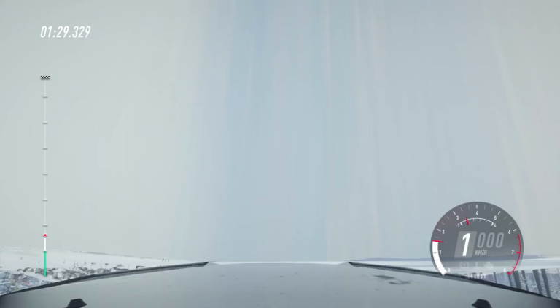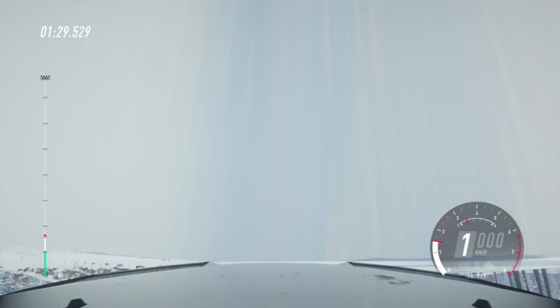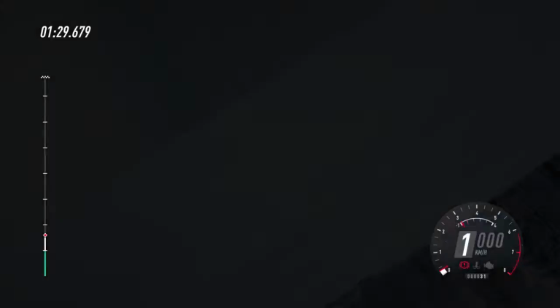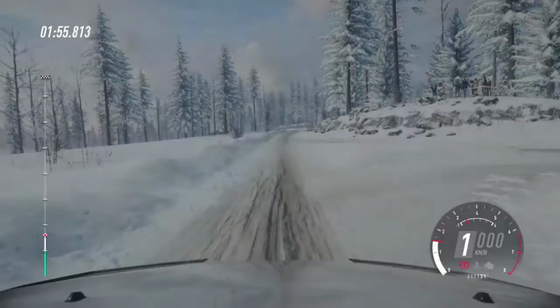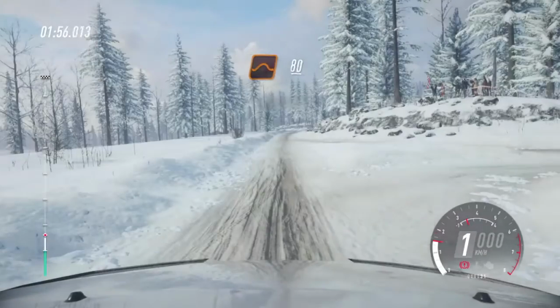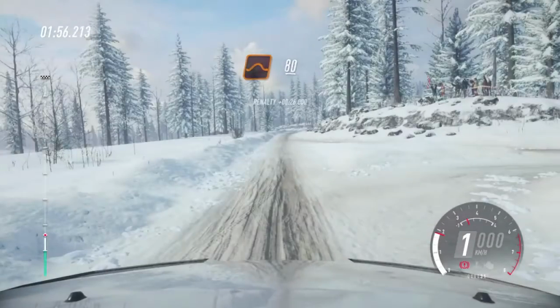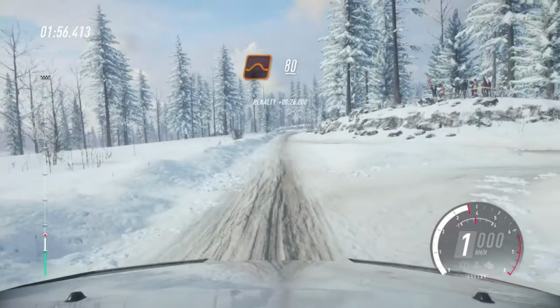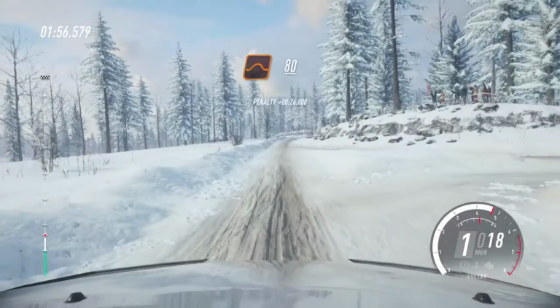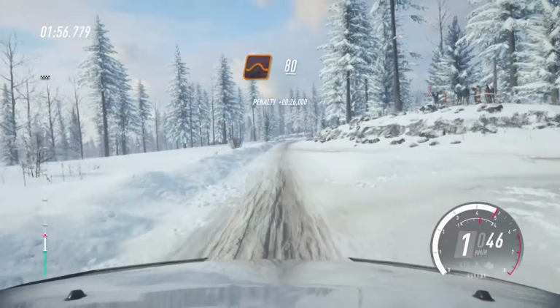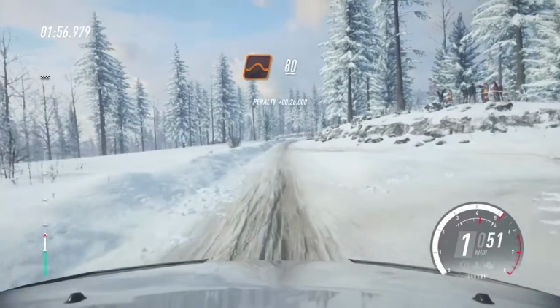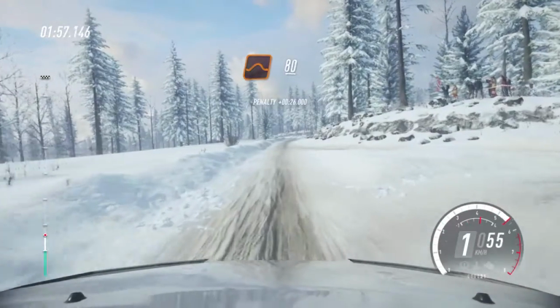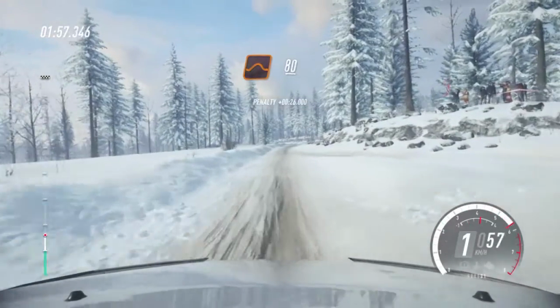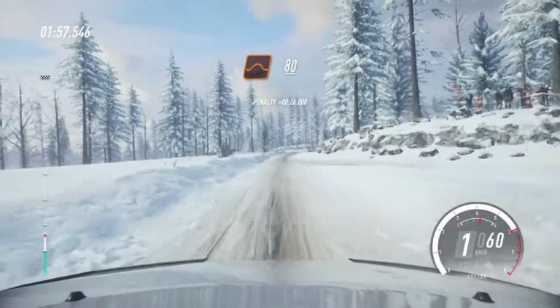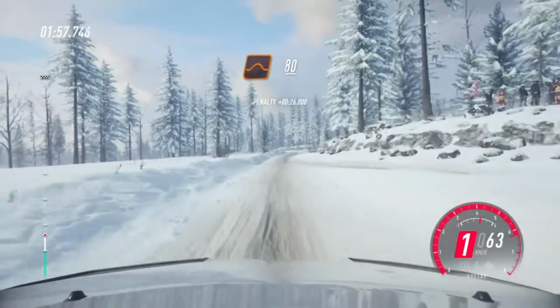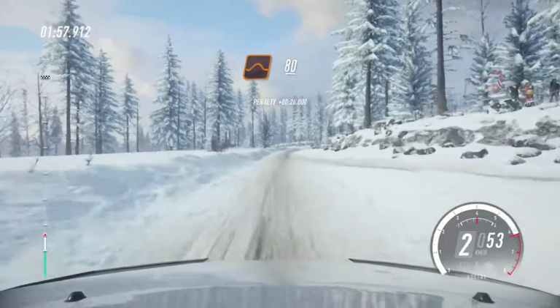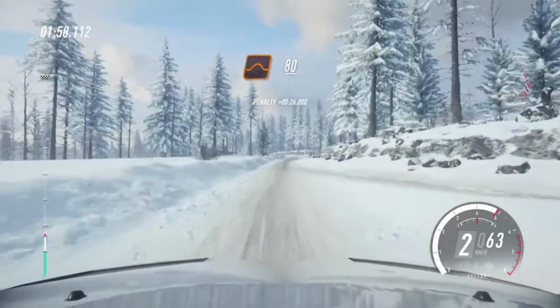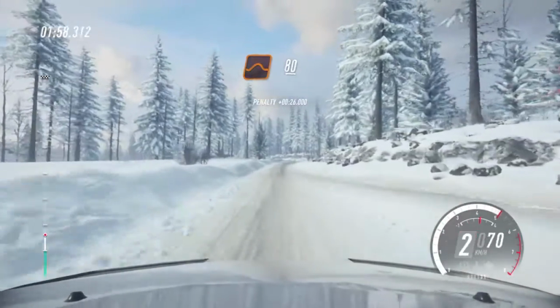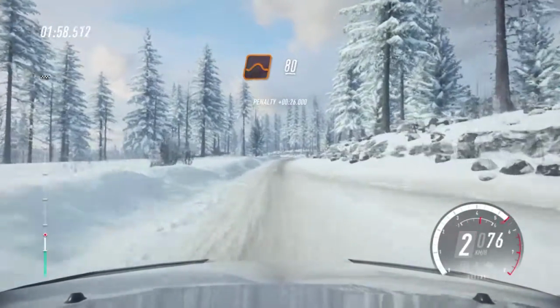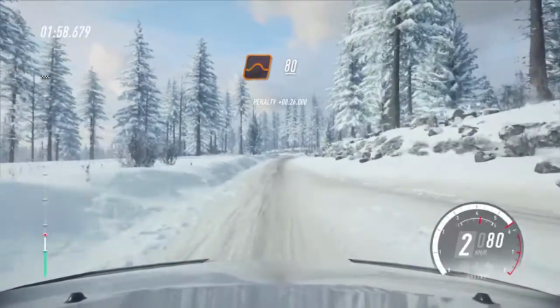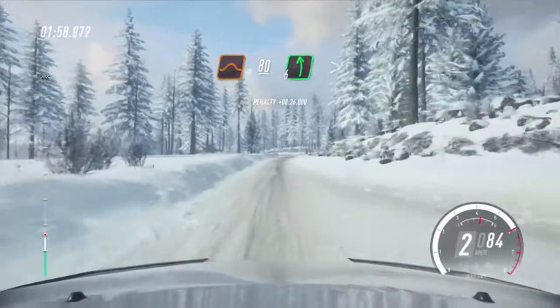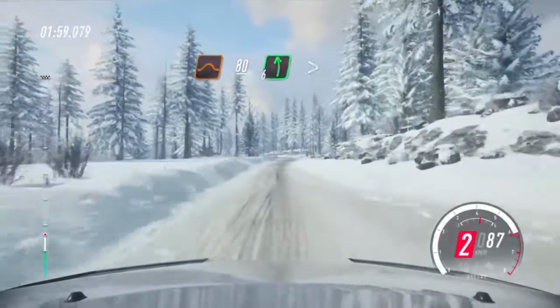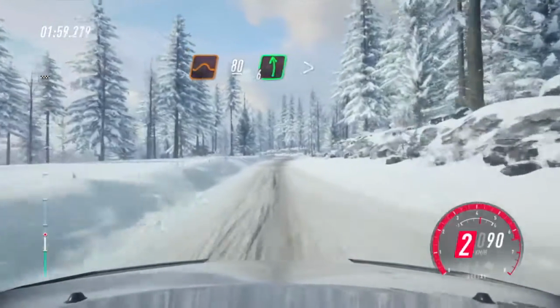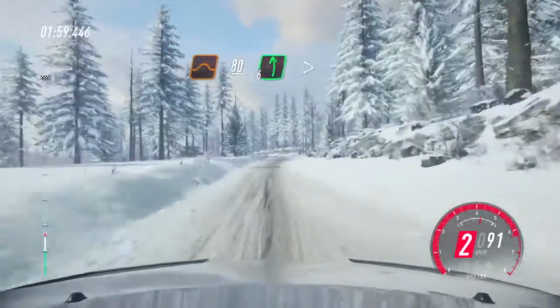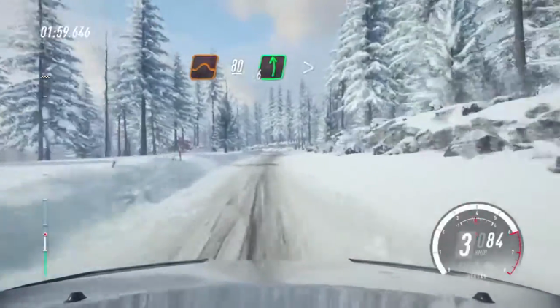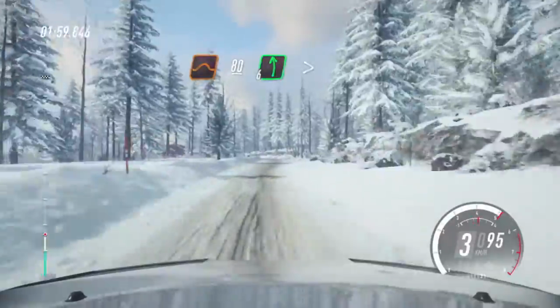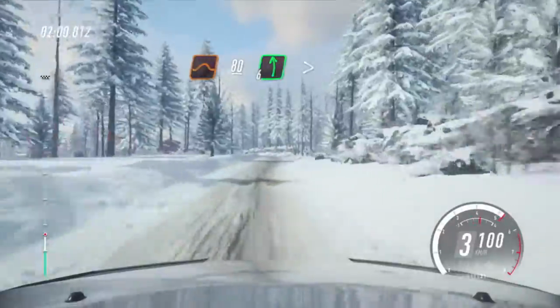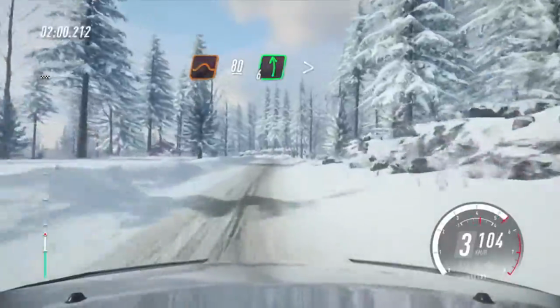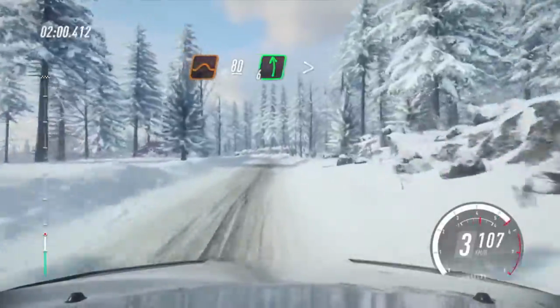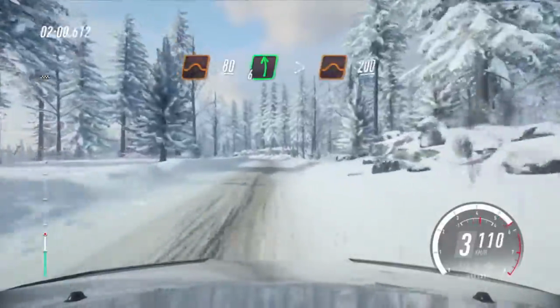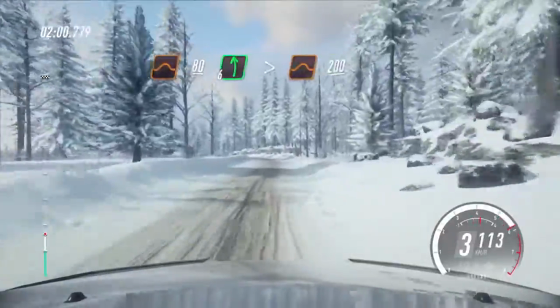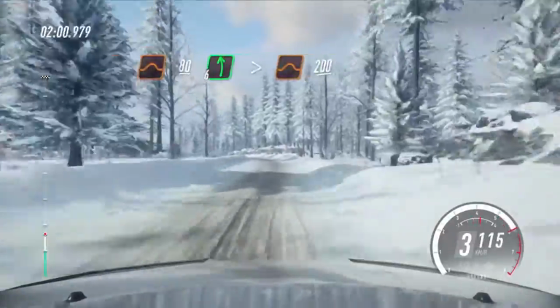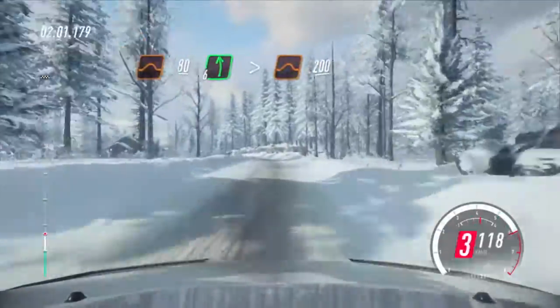Keep middle of a jump crest, 80, 6 left long, tightens over jump, 200.